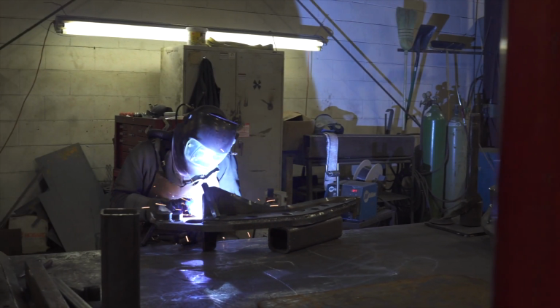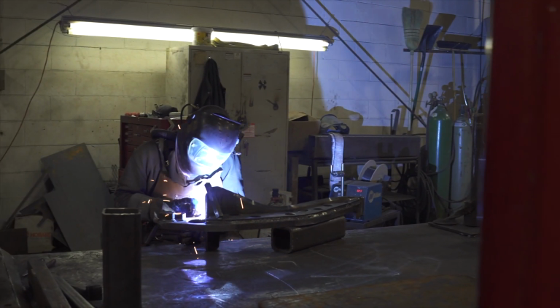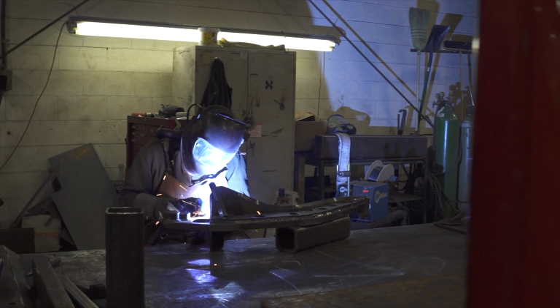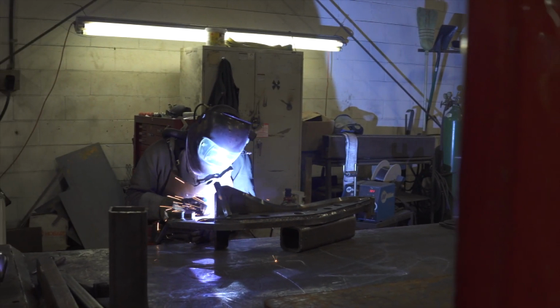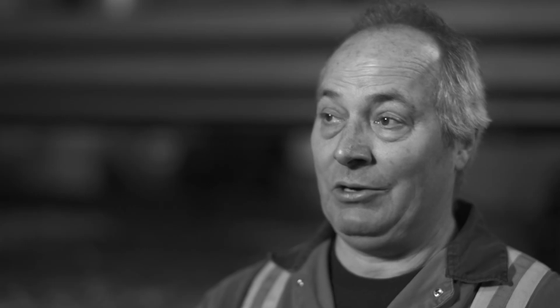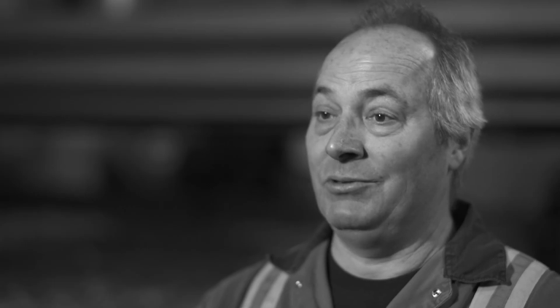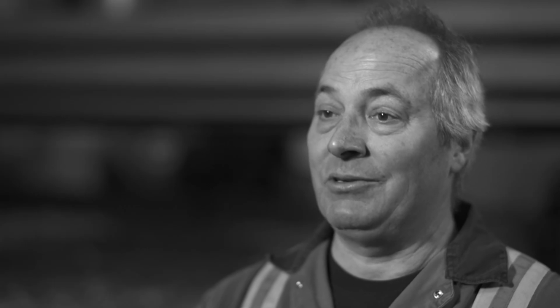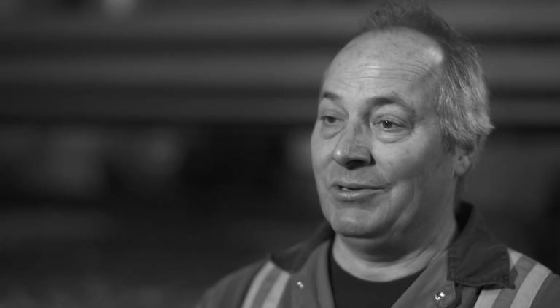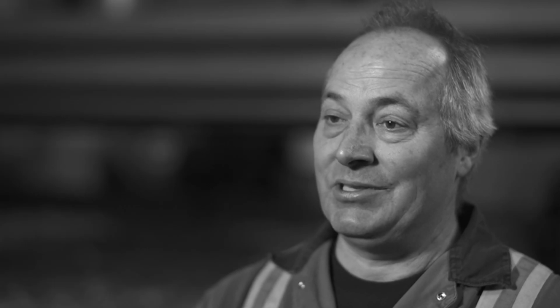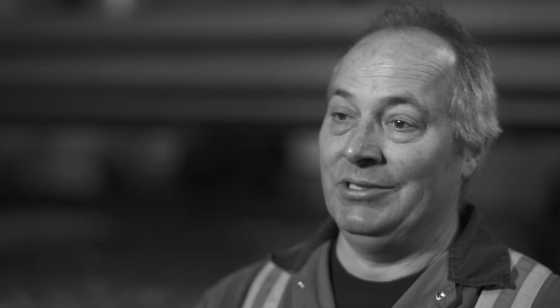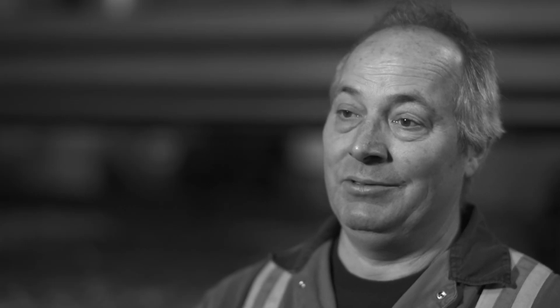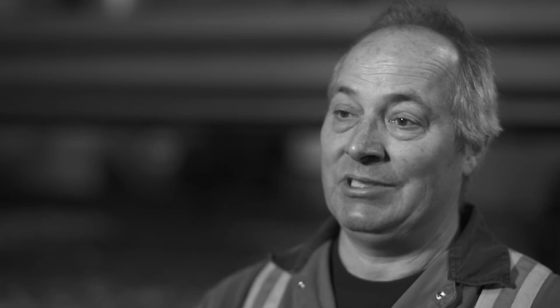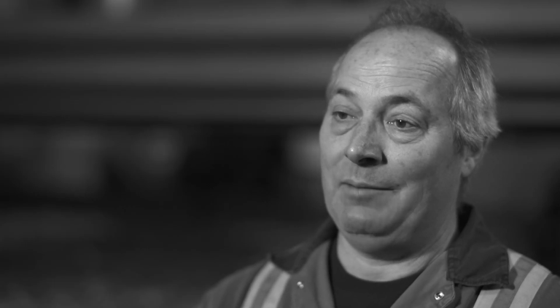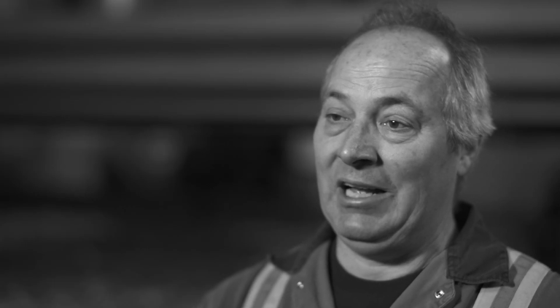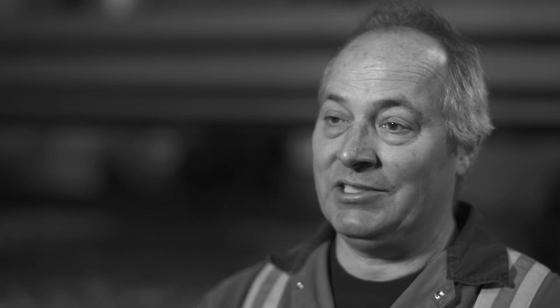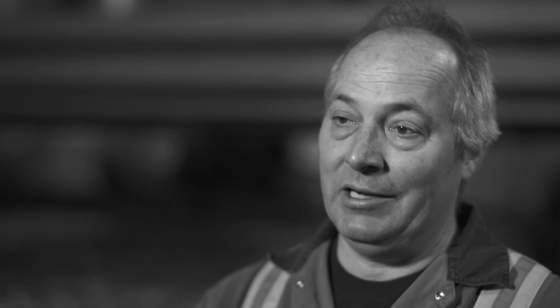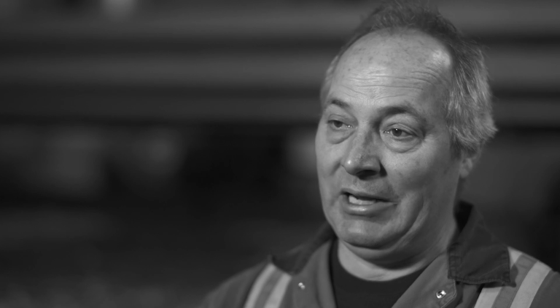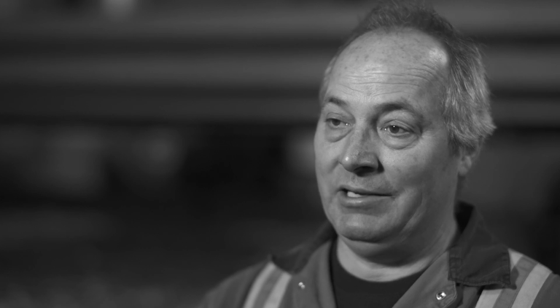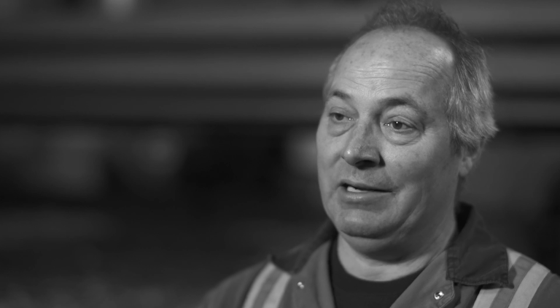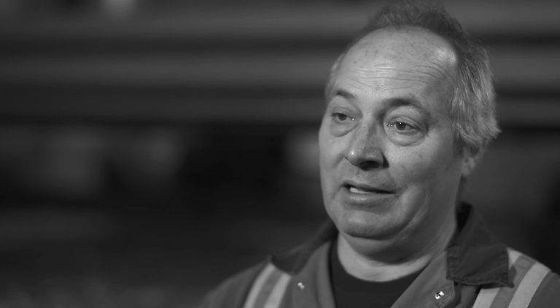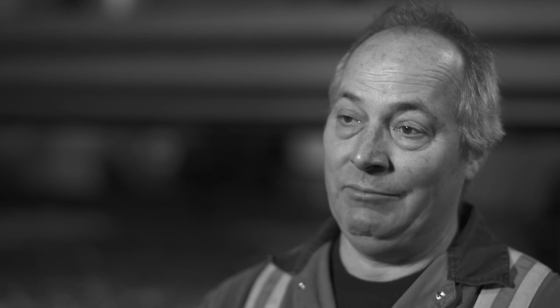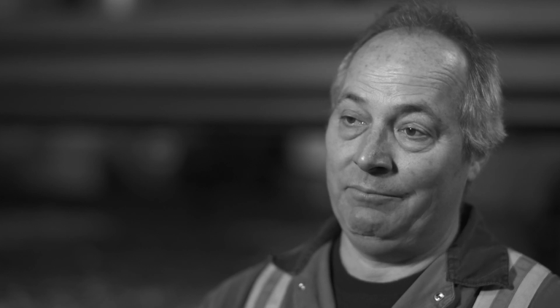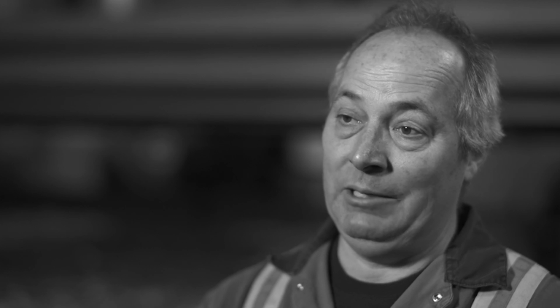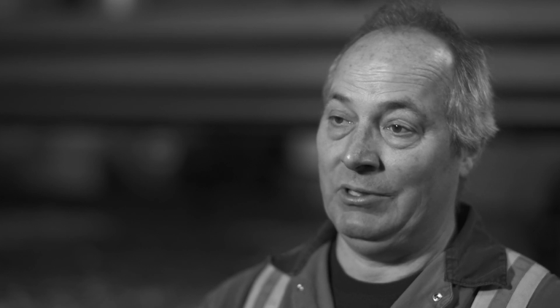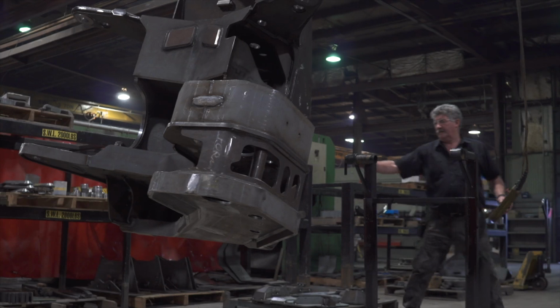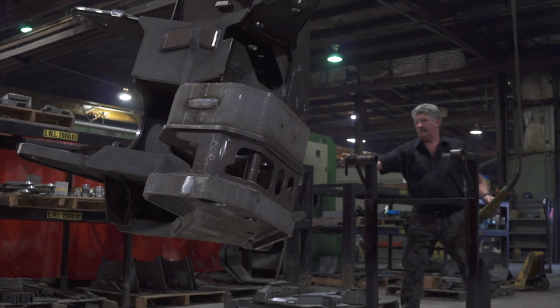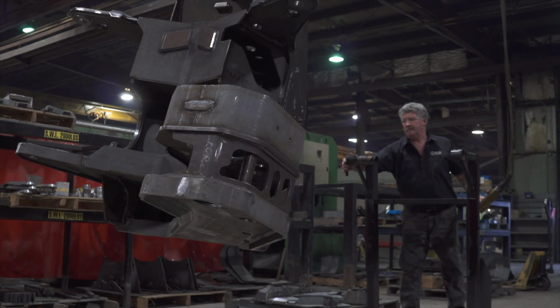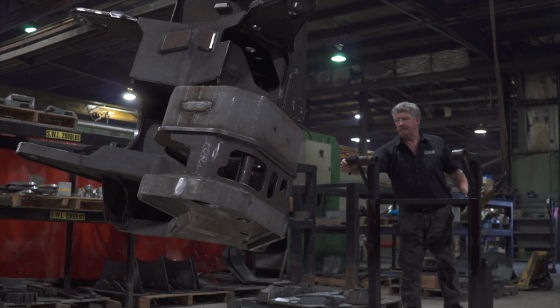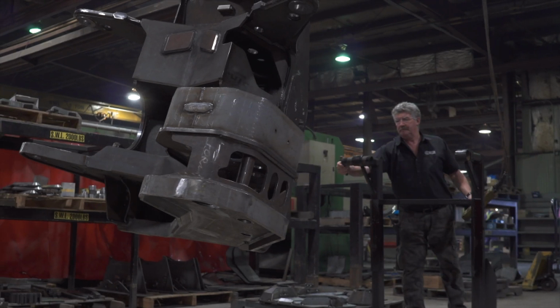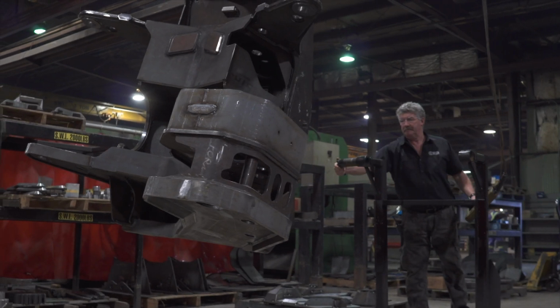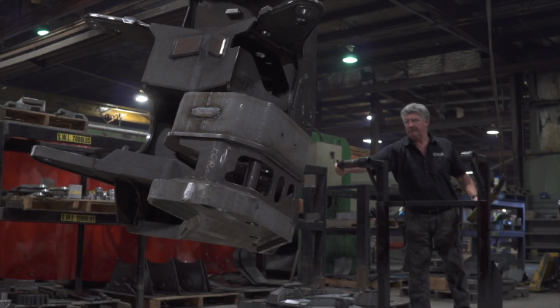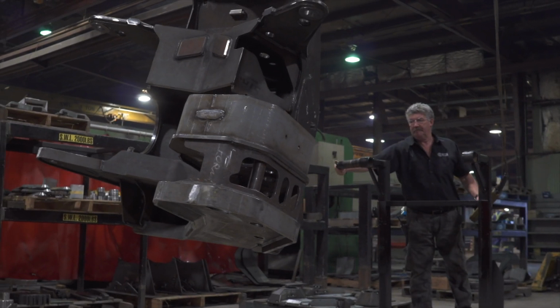From there, it goes to sandblasting and painting, and then we have people that assemble all the stuff too.